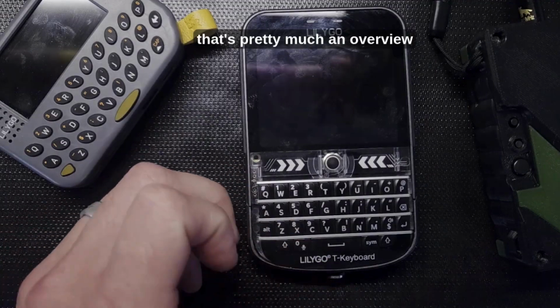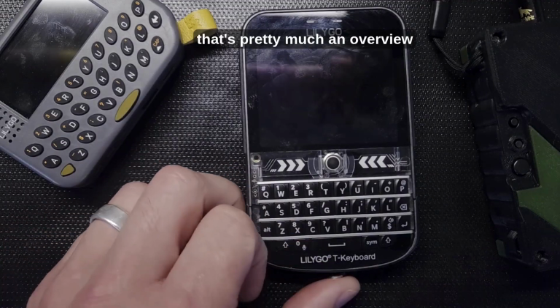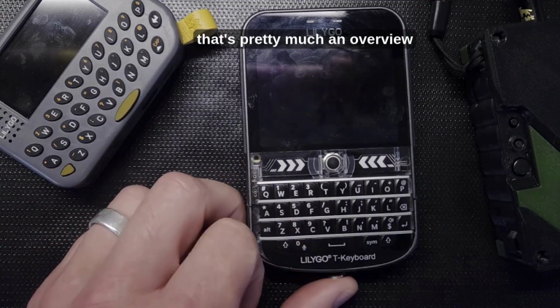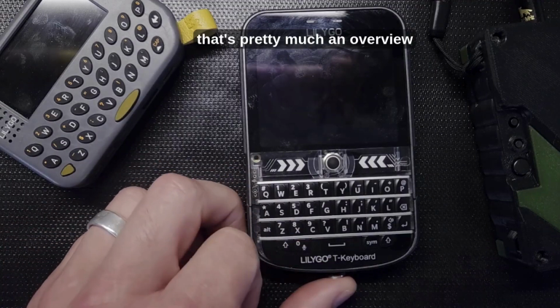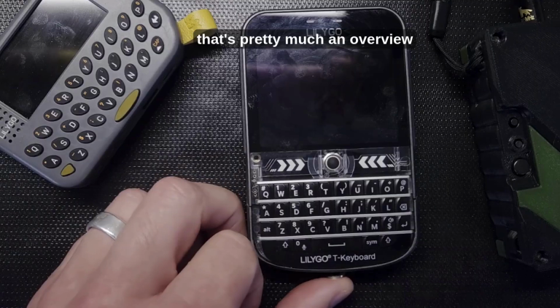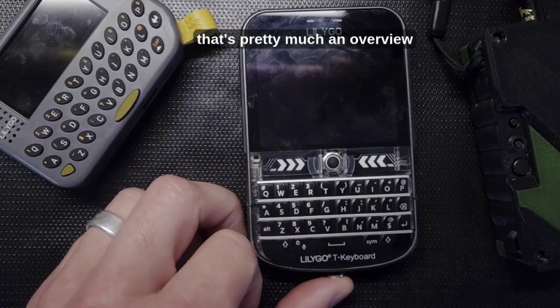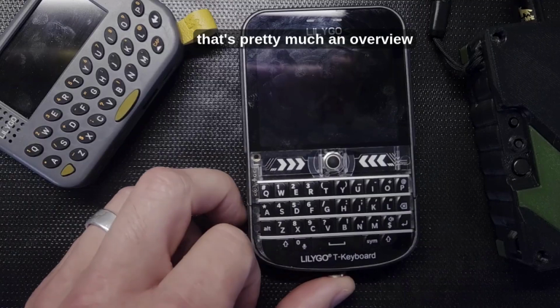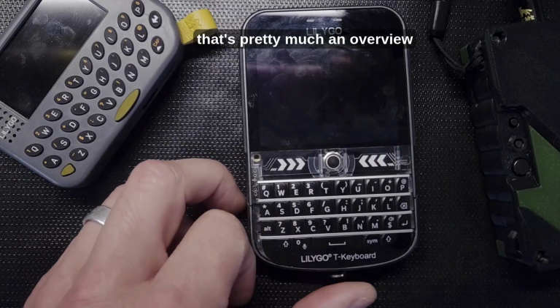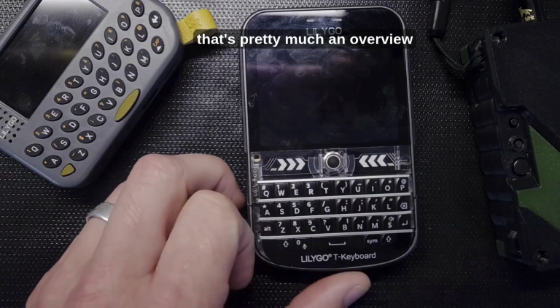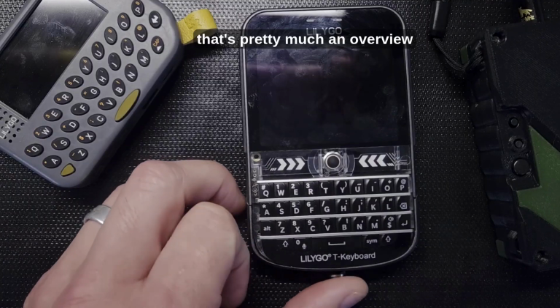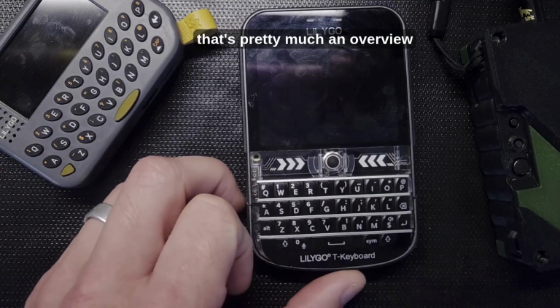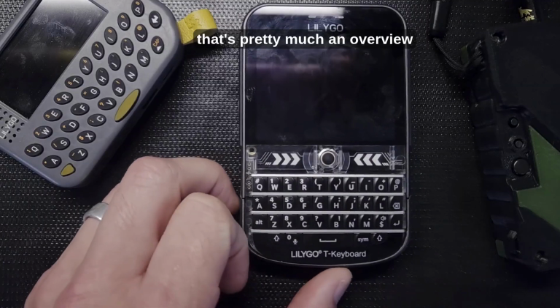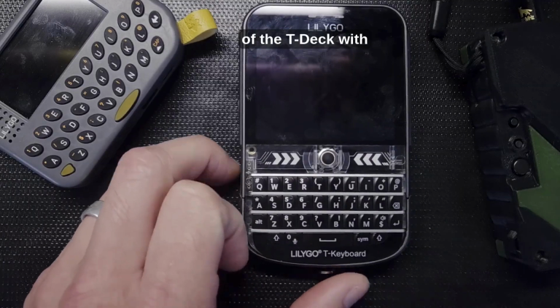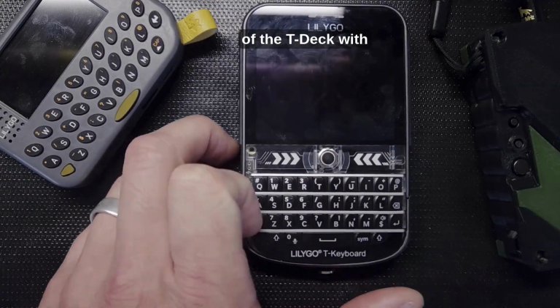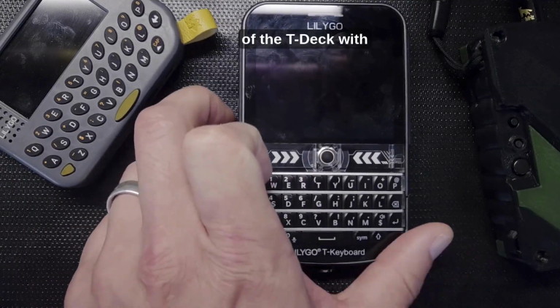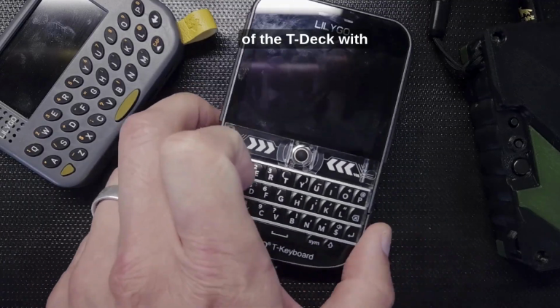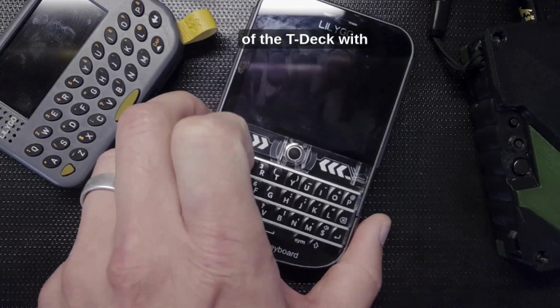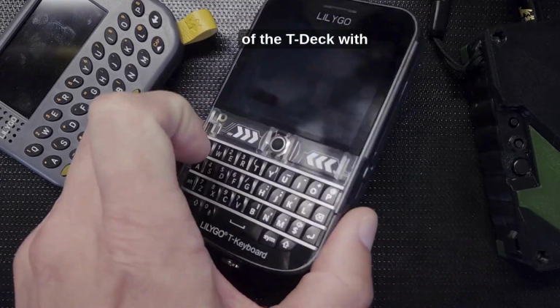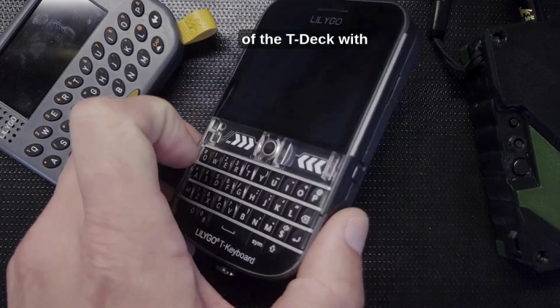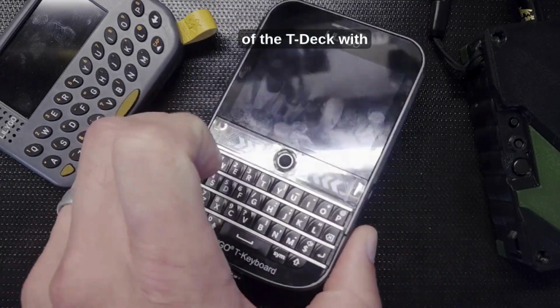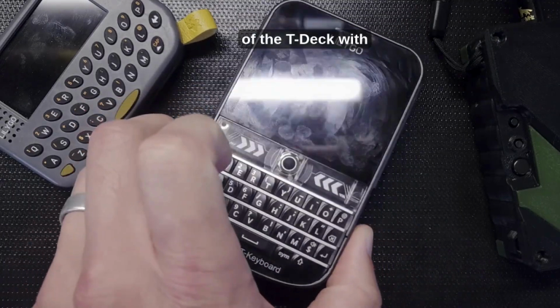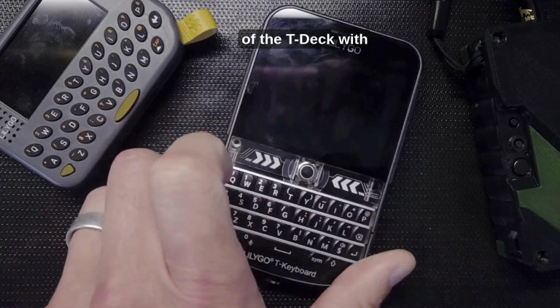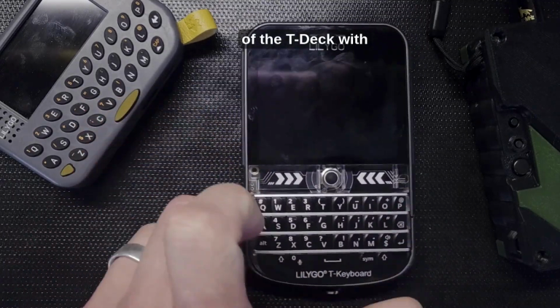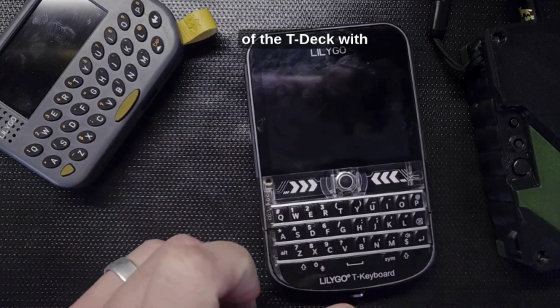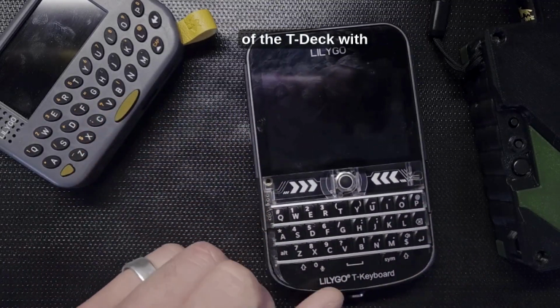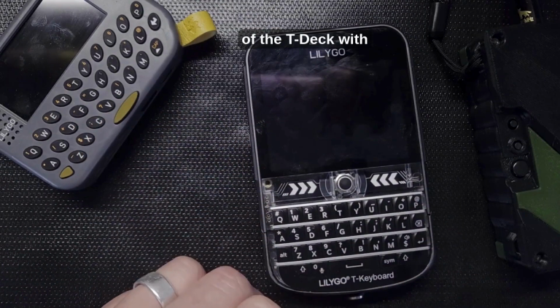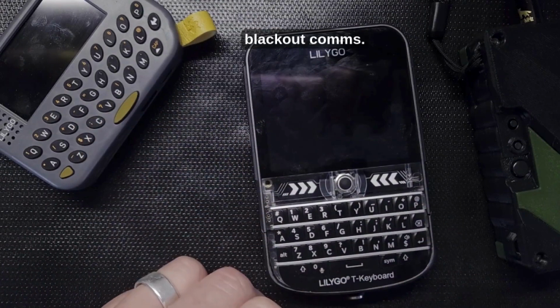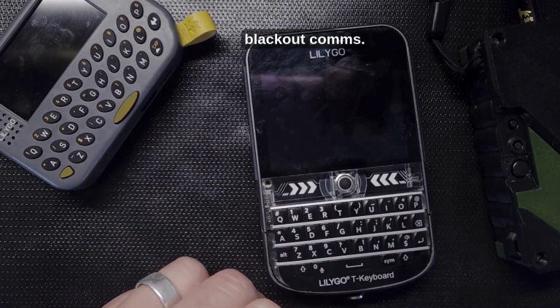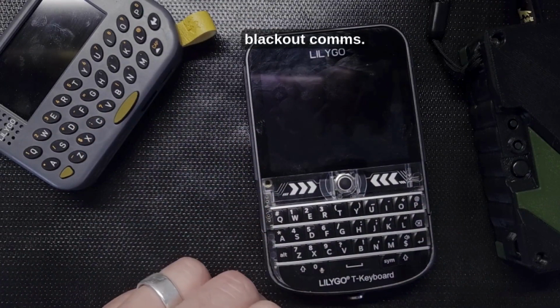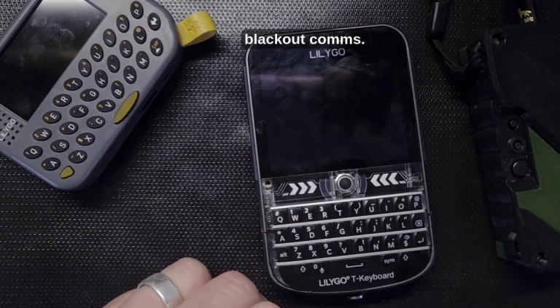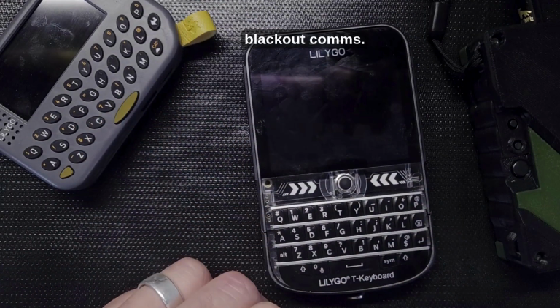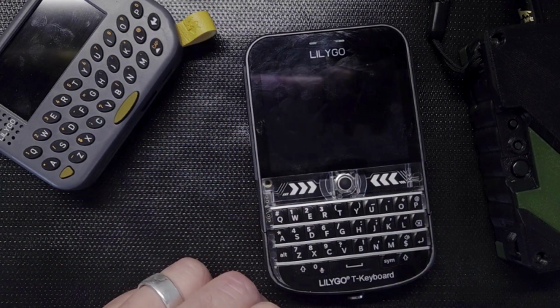That's pretty much an overview of the TDEC with Blackout Comms.